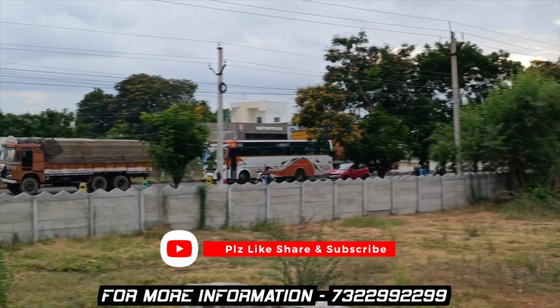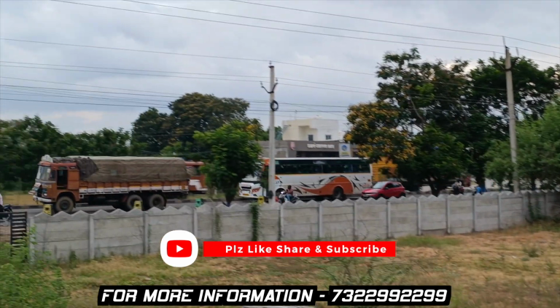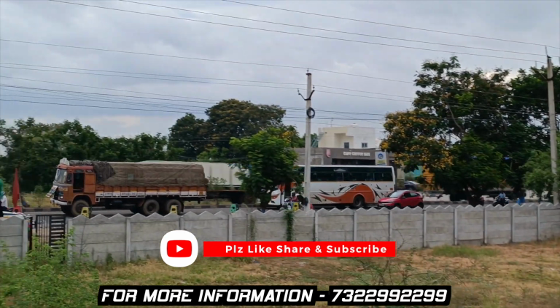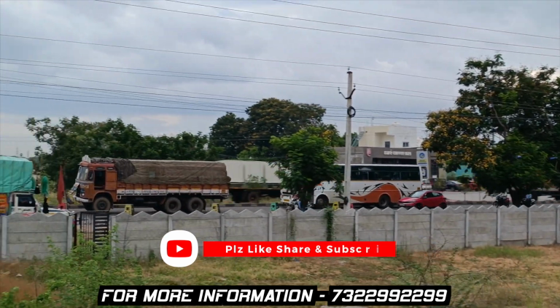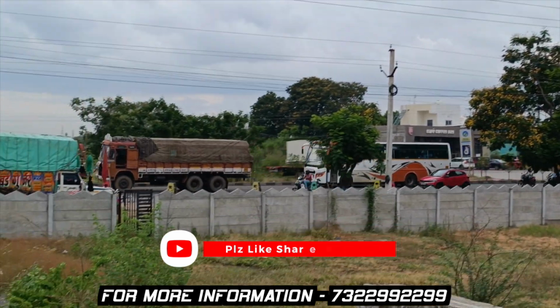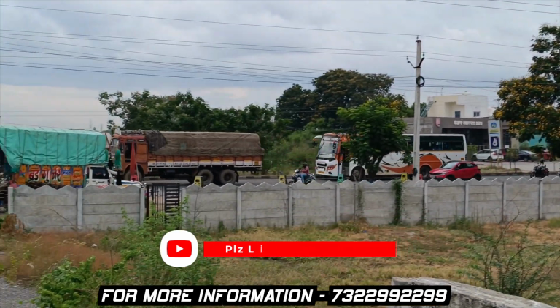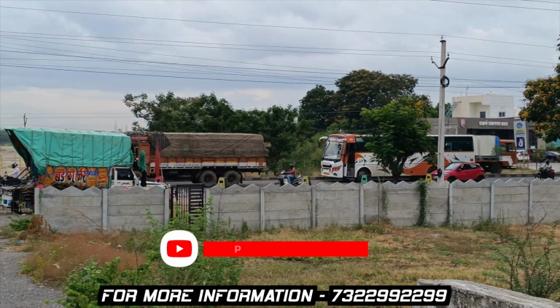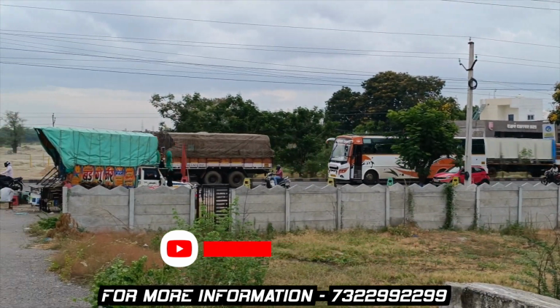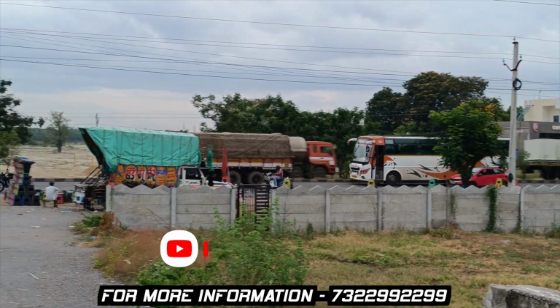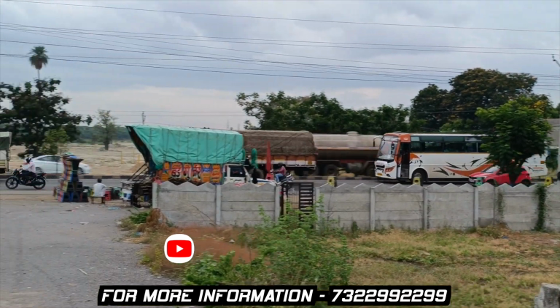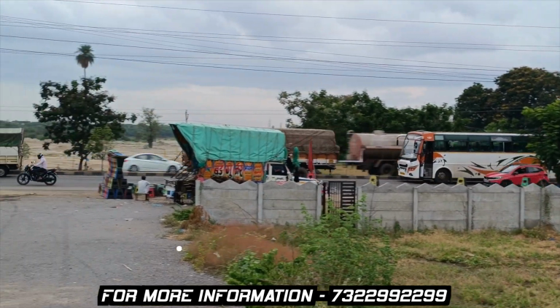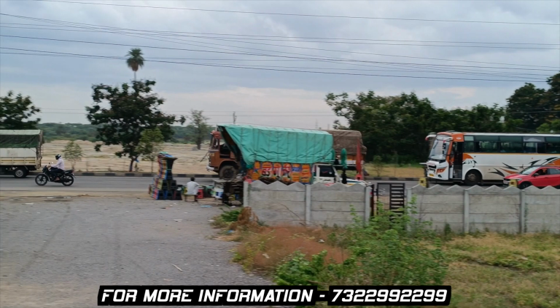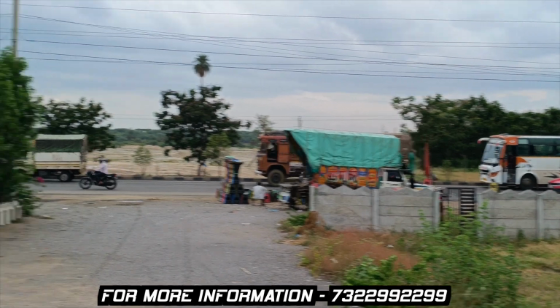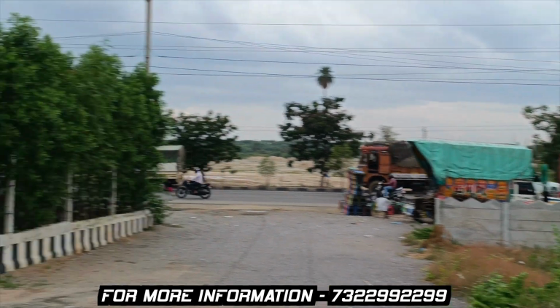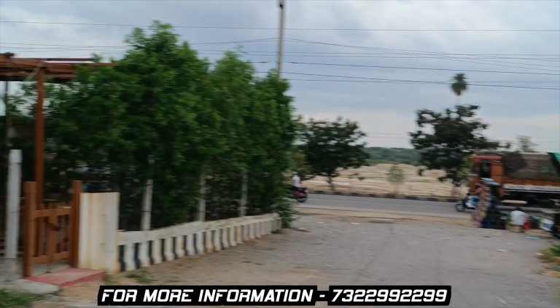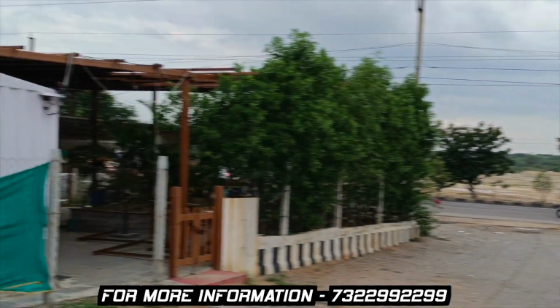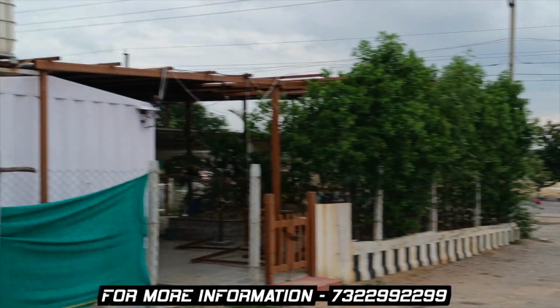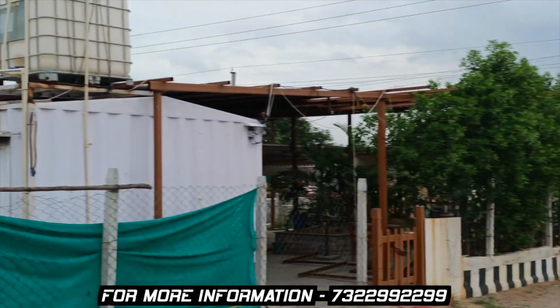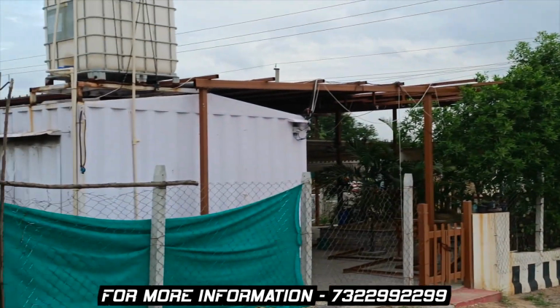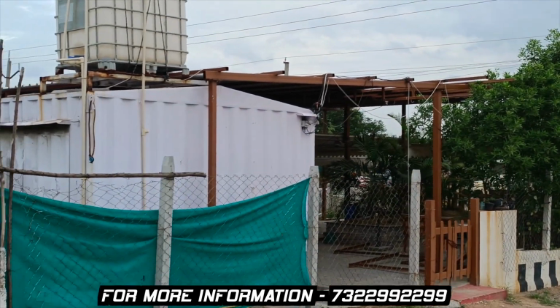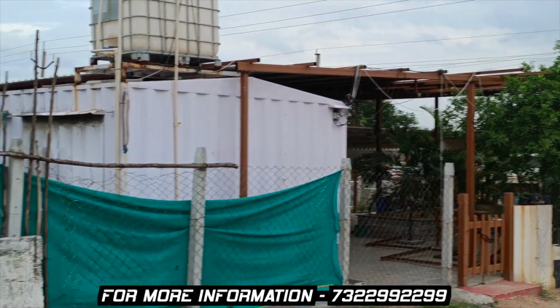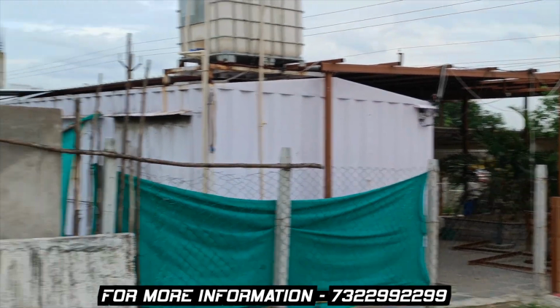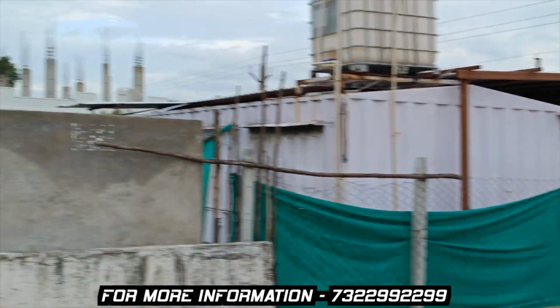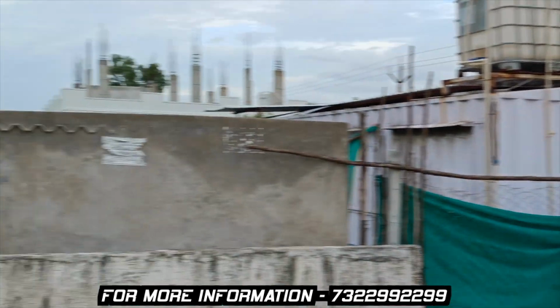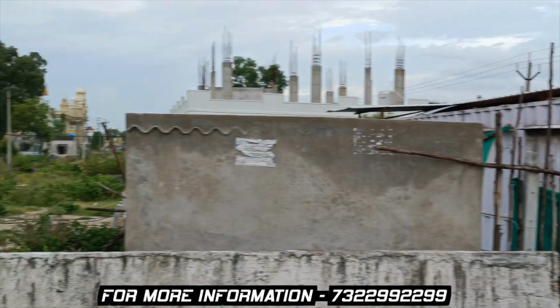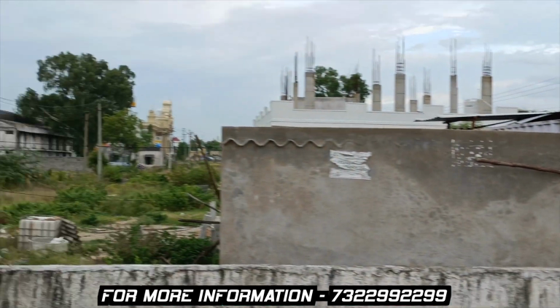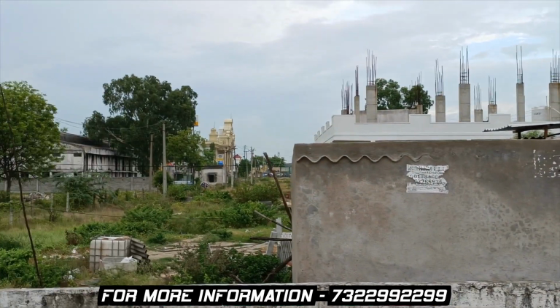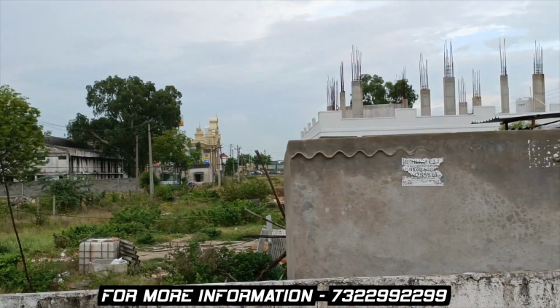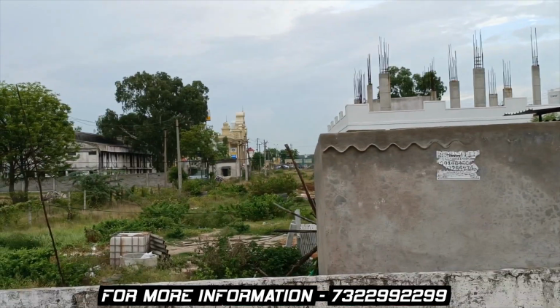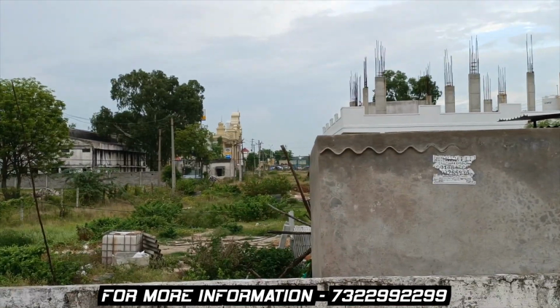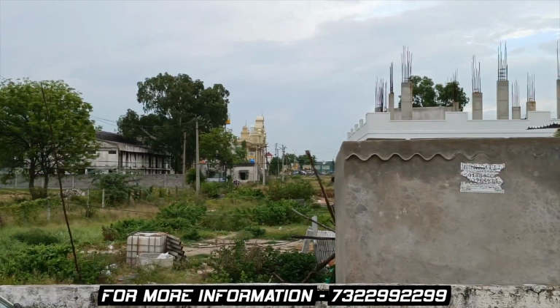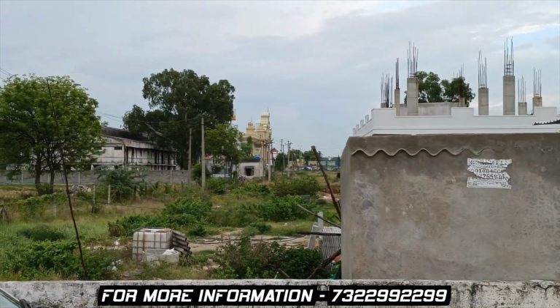You can see the left side of the venture. You can also see the Palace Hotel nearby.